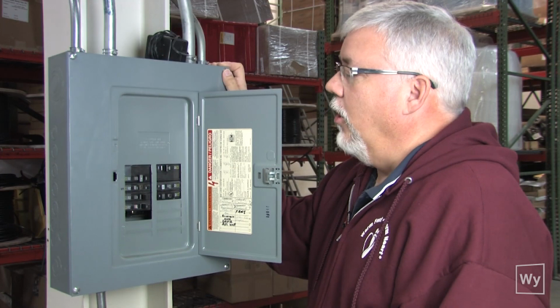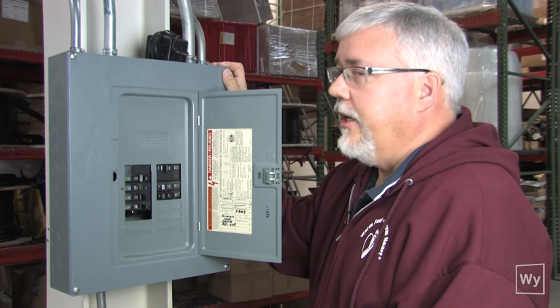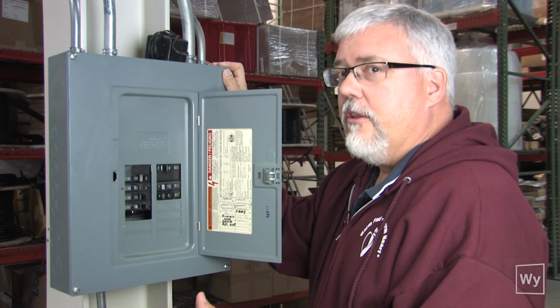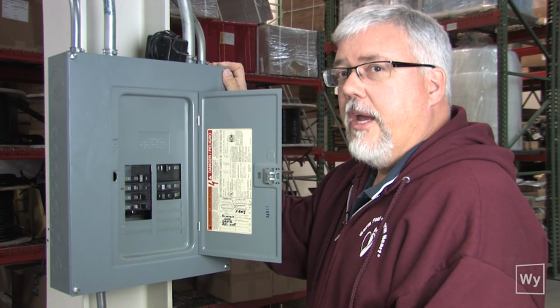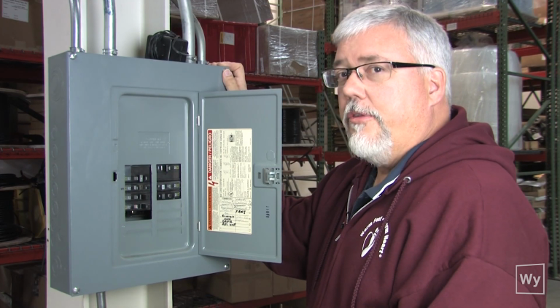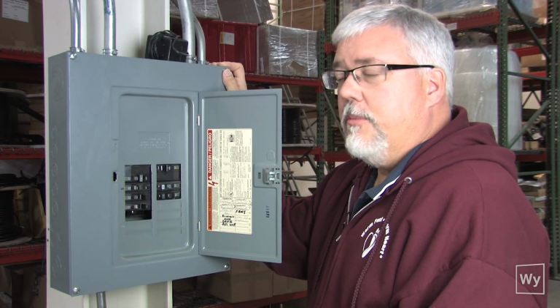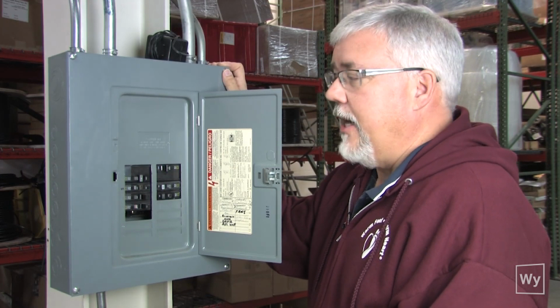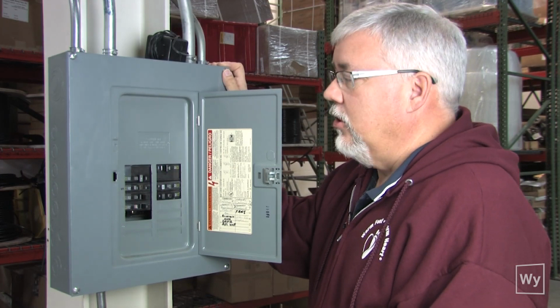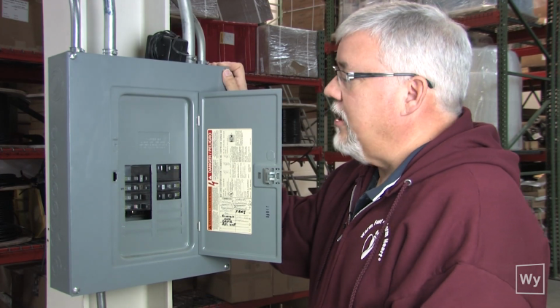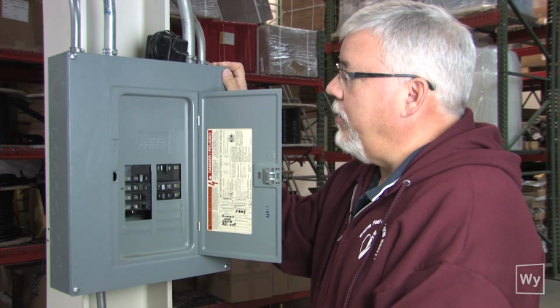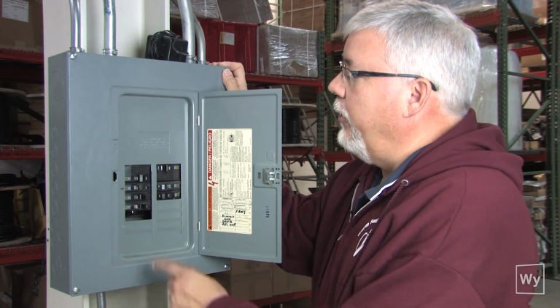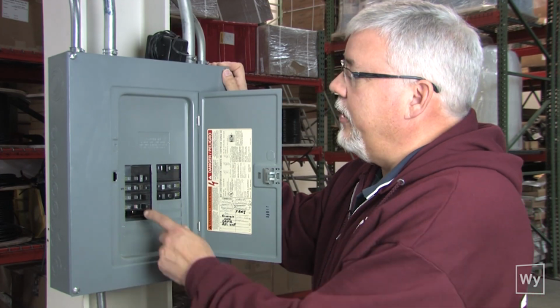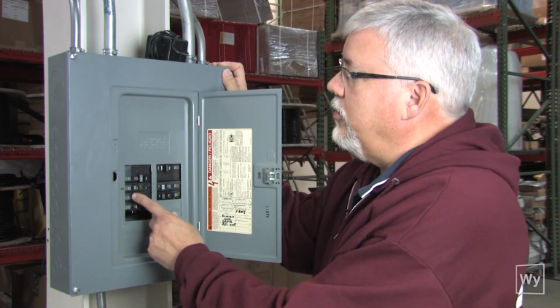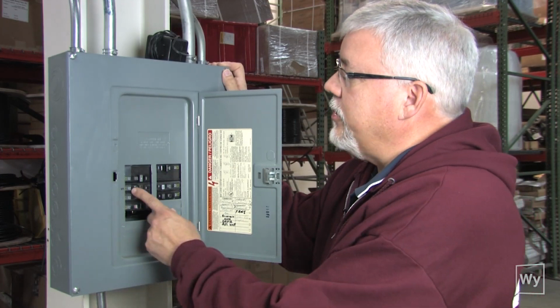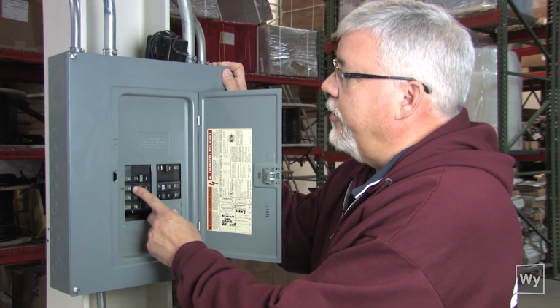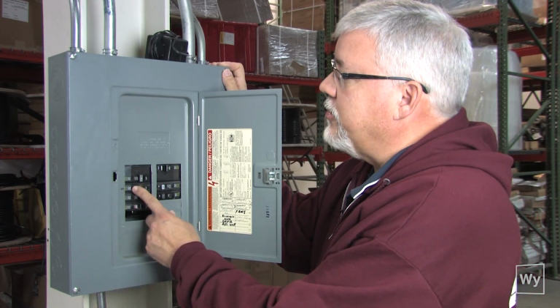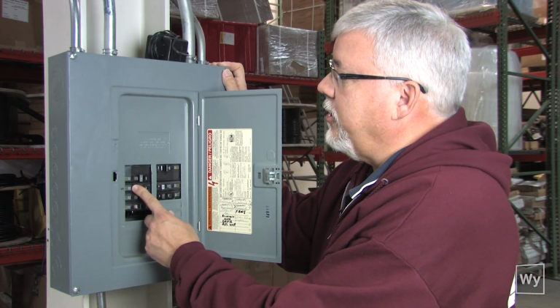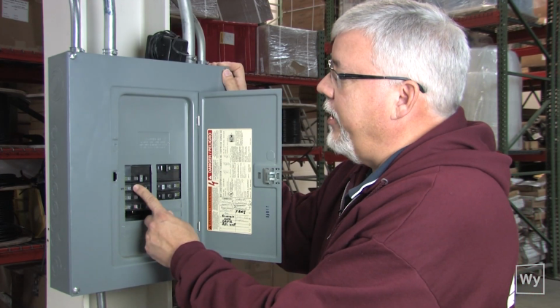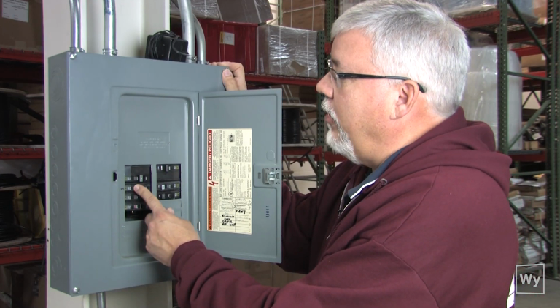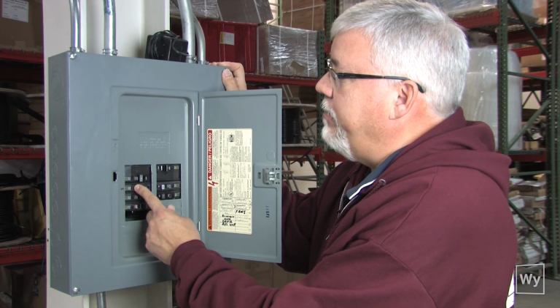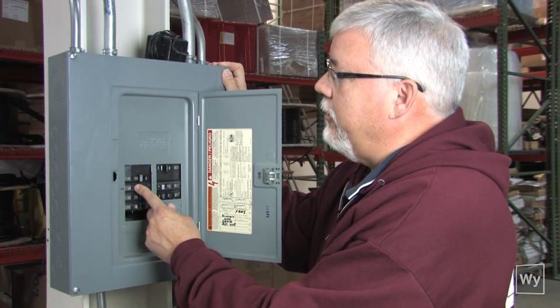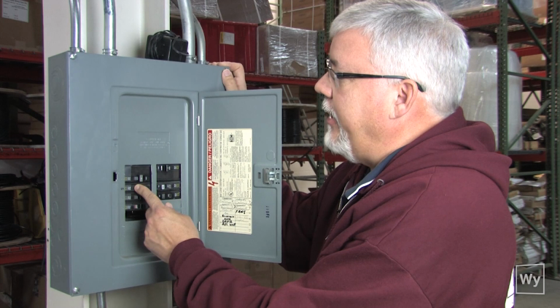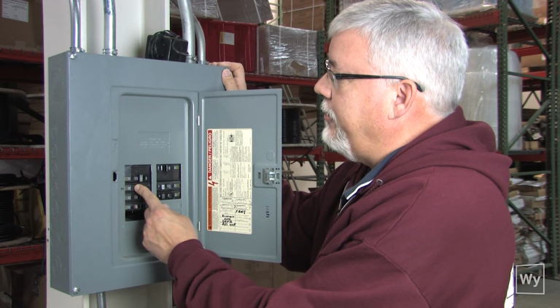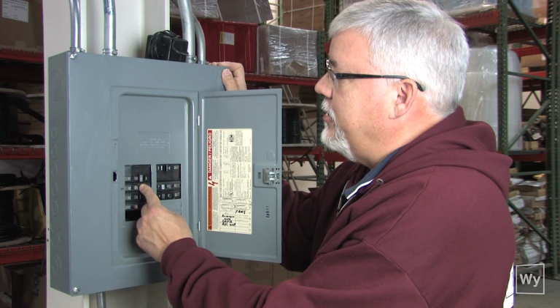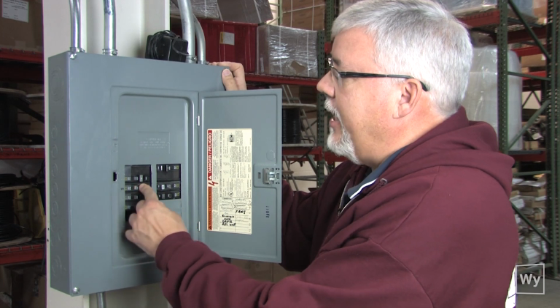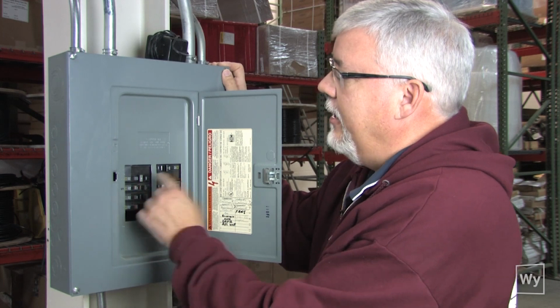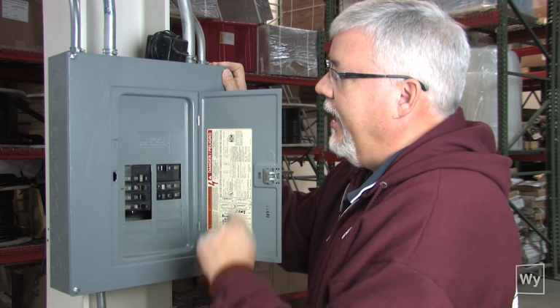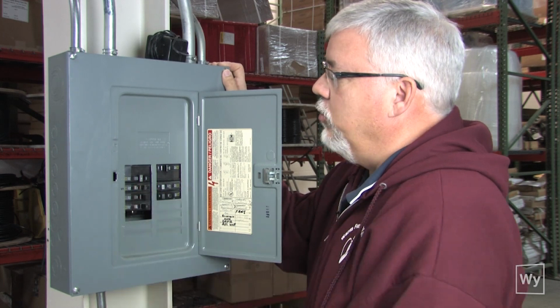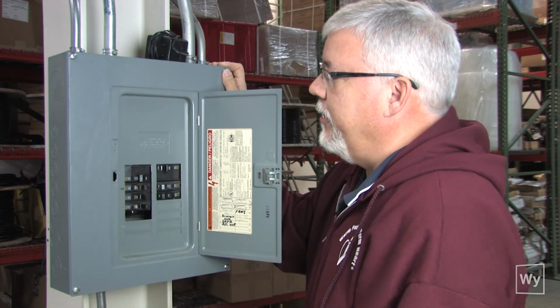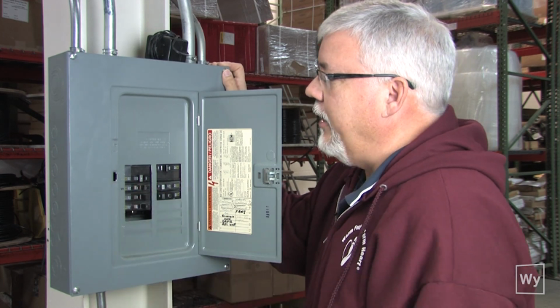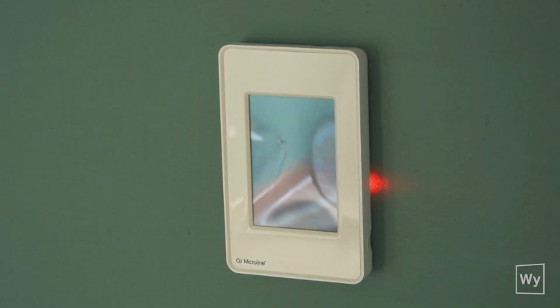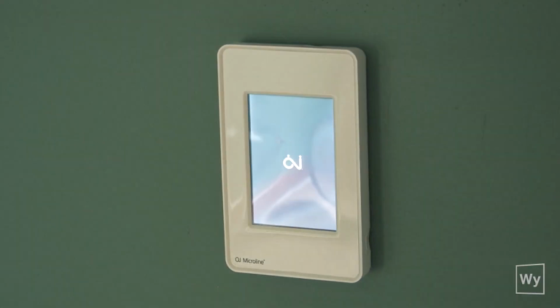Now that we have the thermostat hooked up, all we need to do is turn the circuit breaker on, powering the thermostat, and we'll be ready to go.